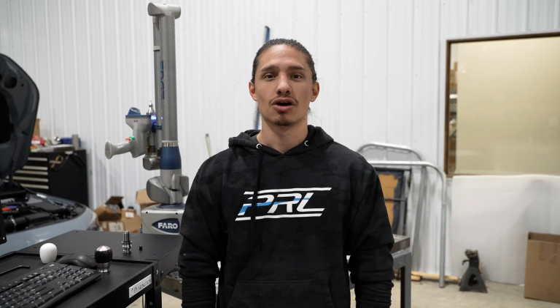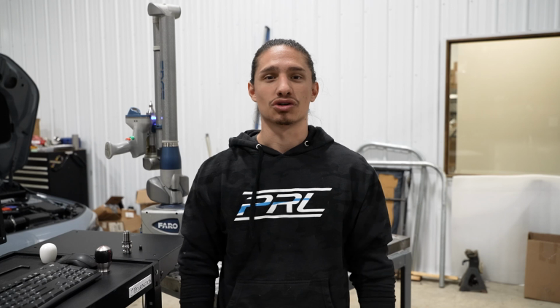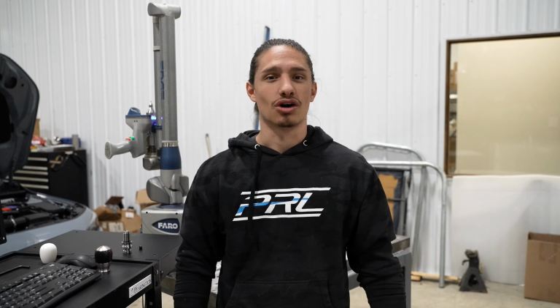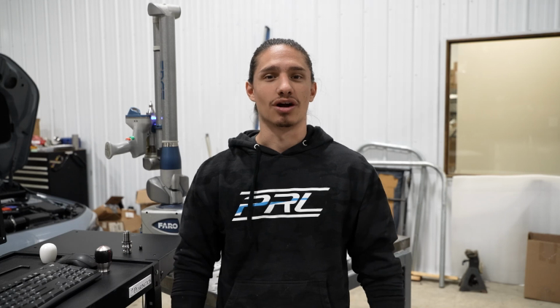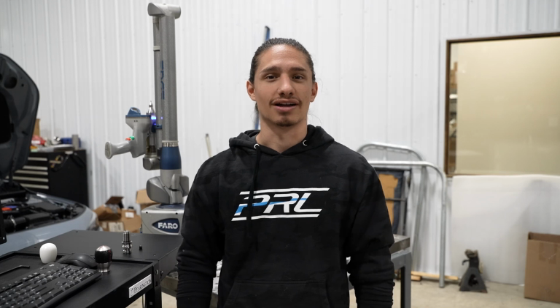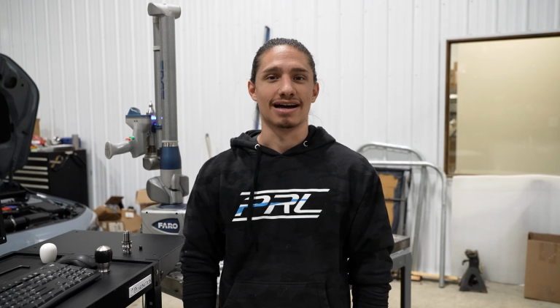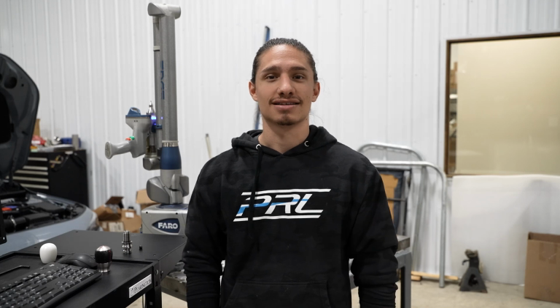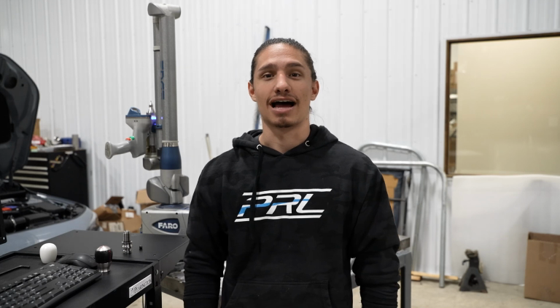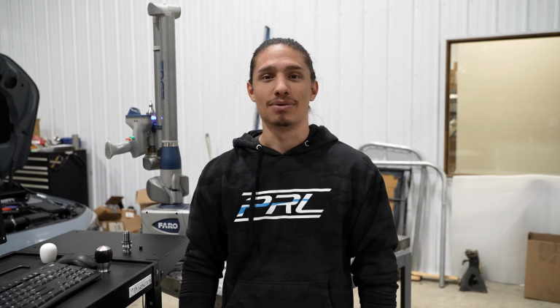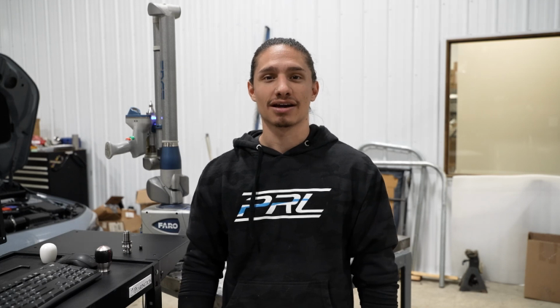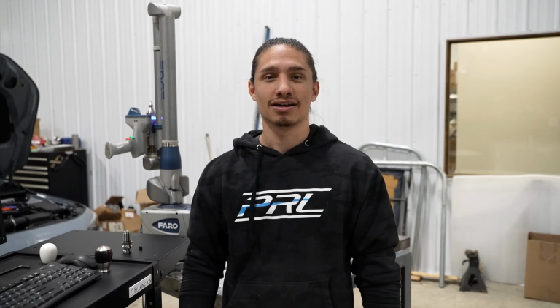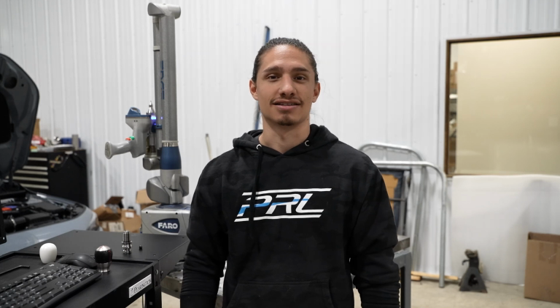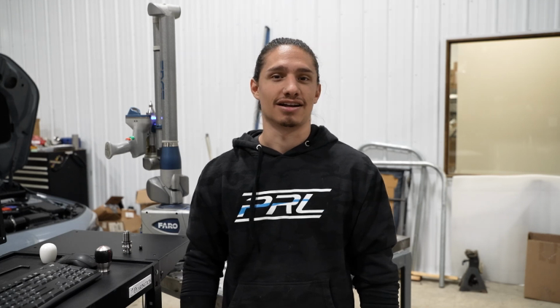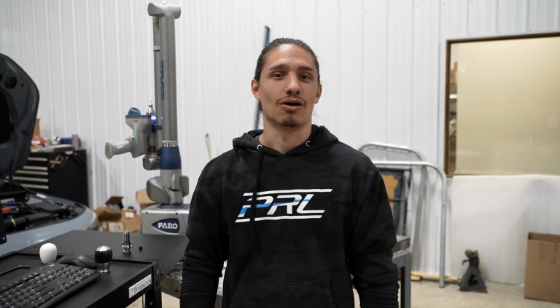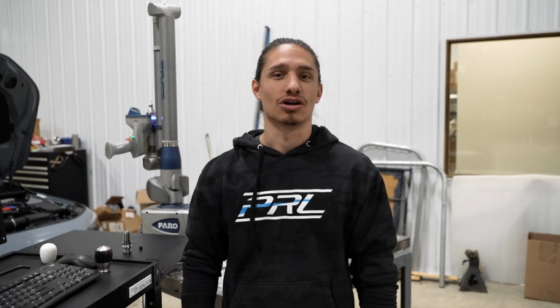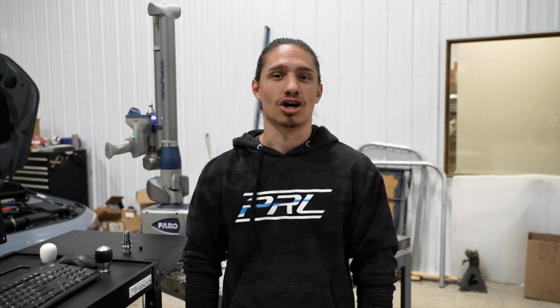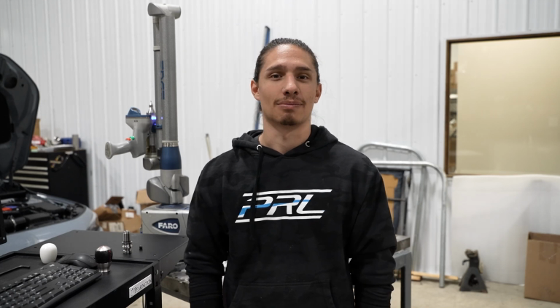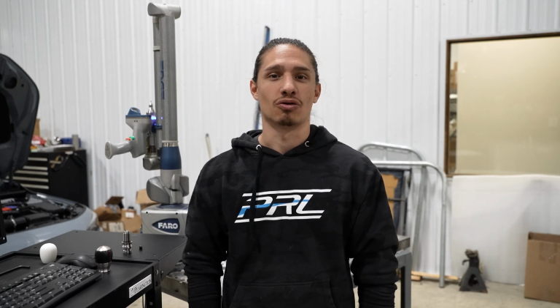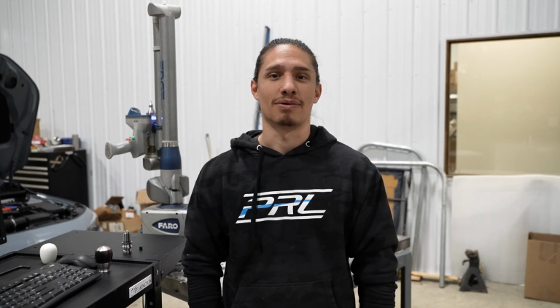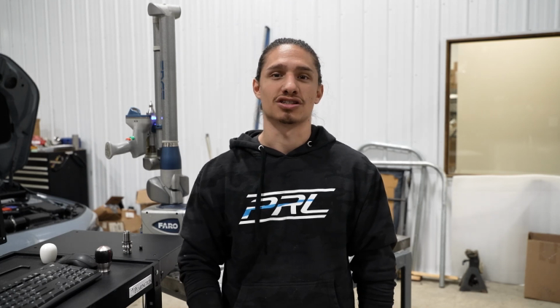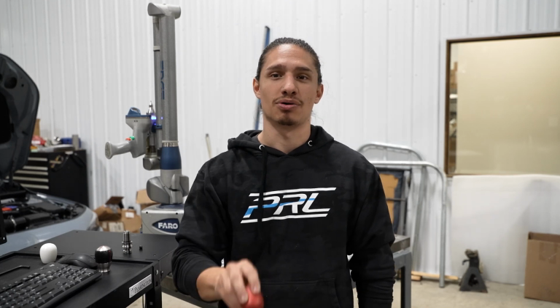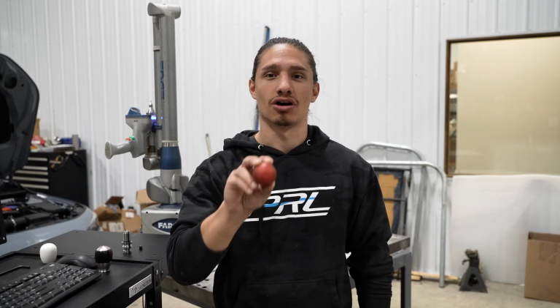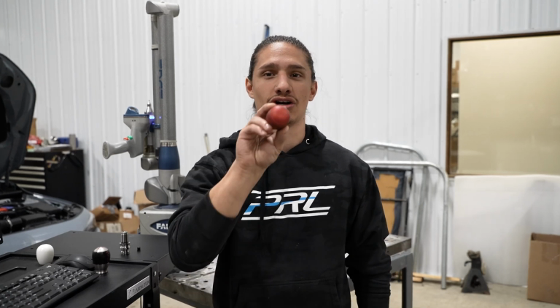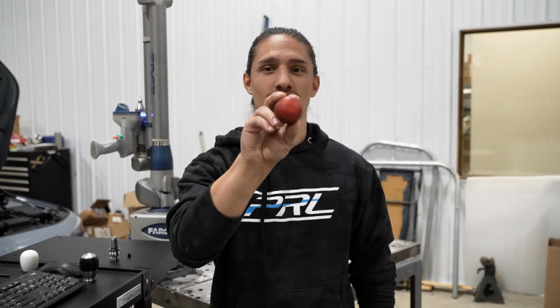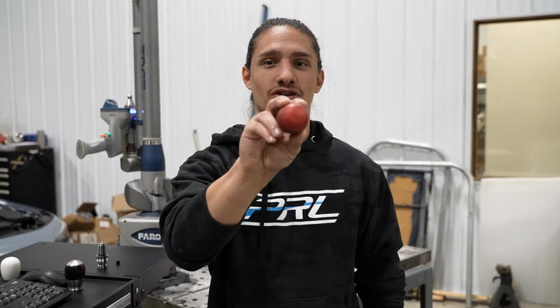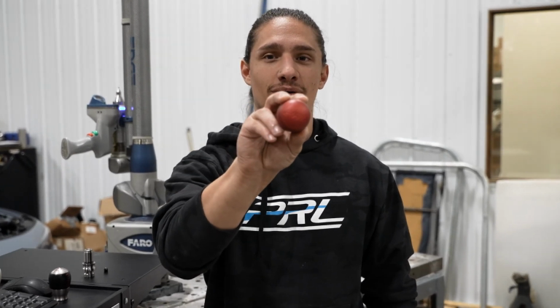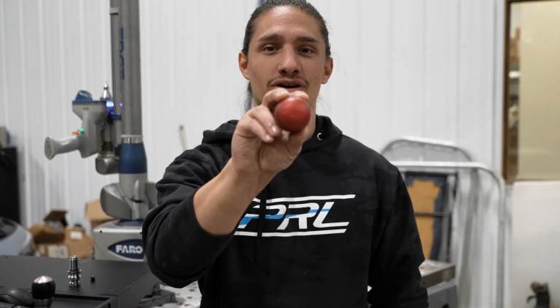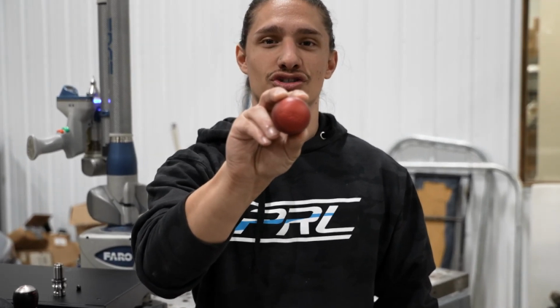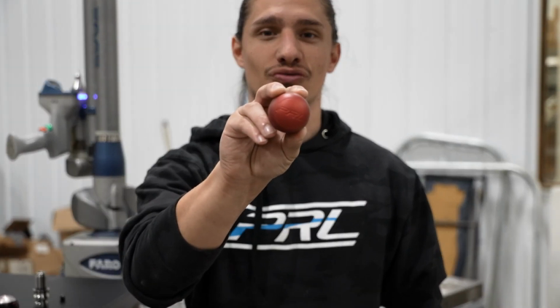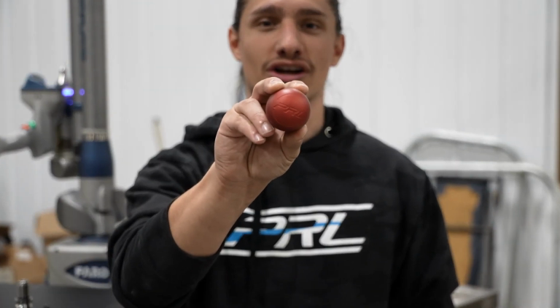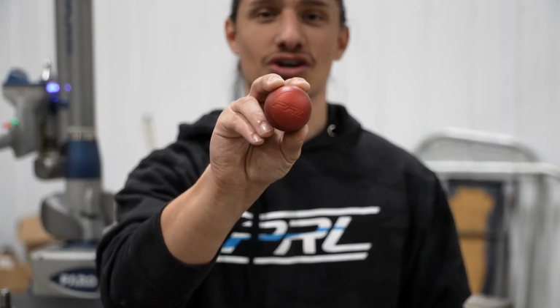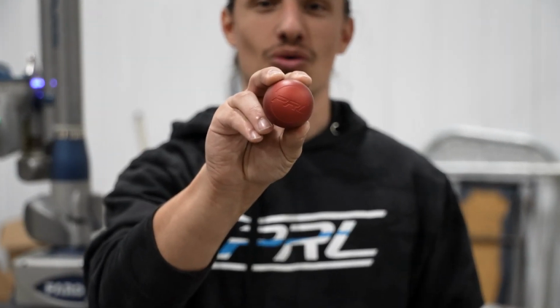What's going on guys, I'm Nick and today I want to talk about what makes the PRL shift knob so freaking cool.